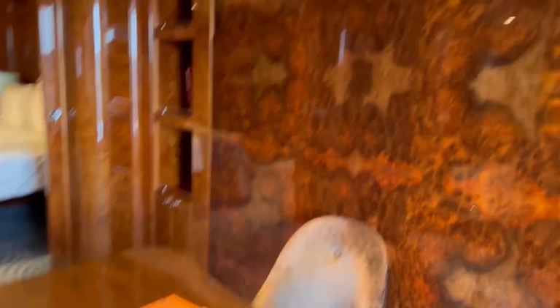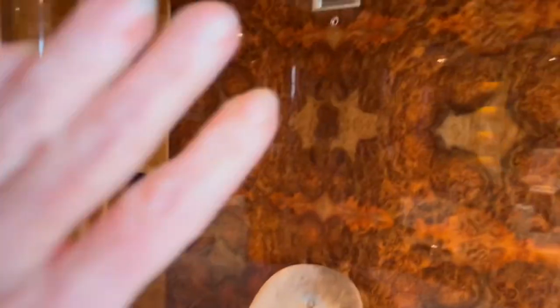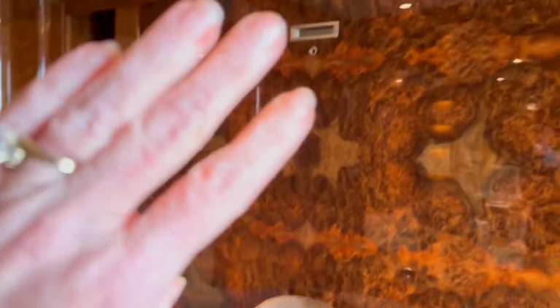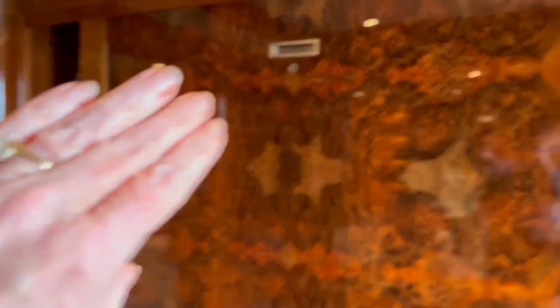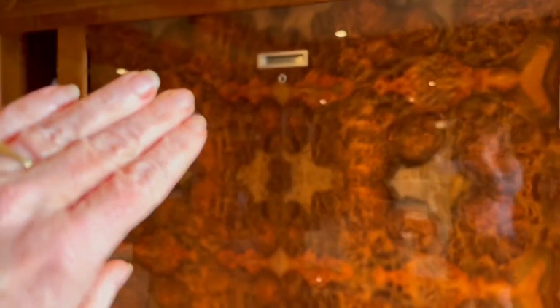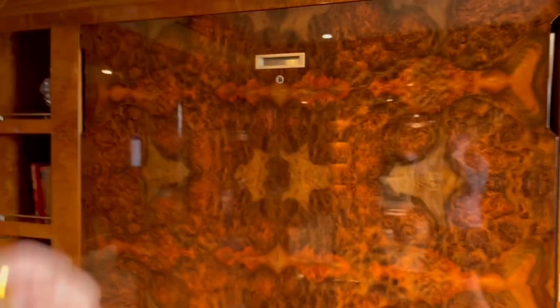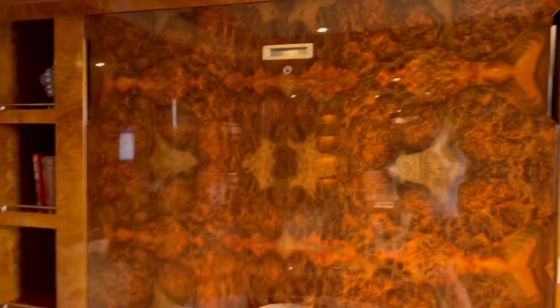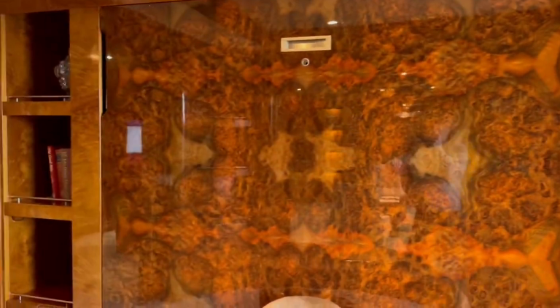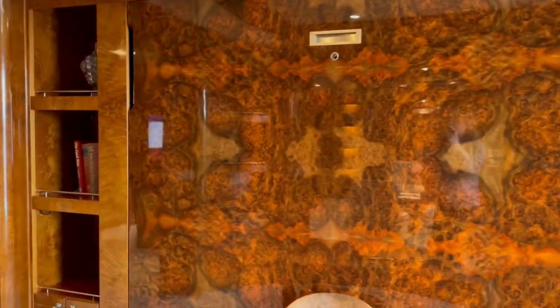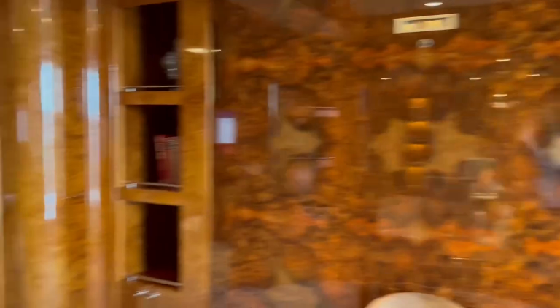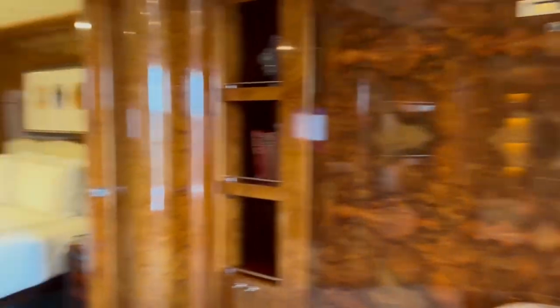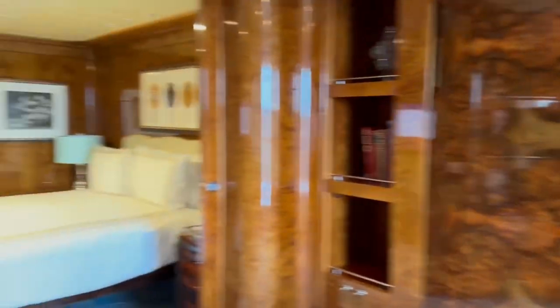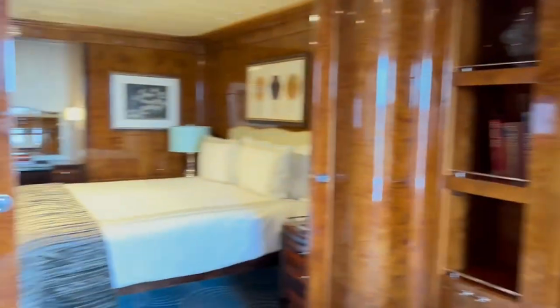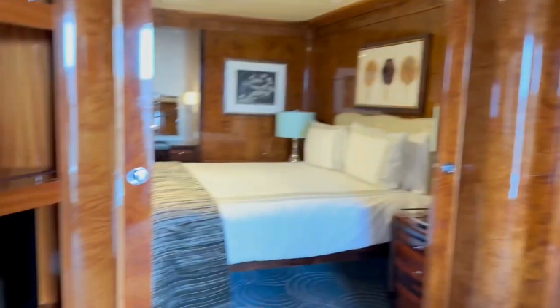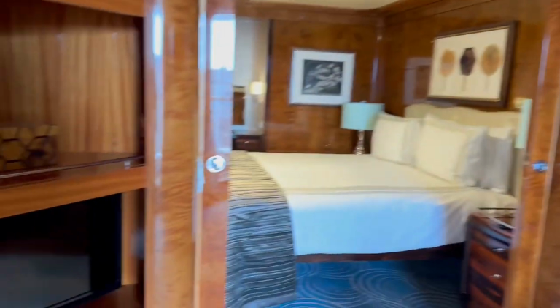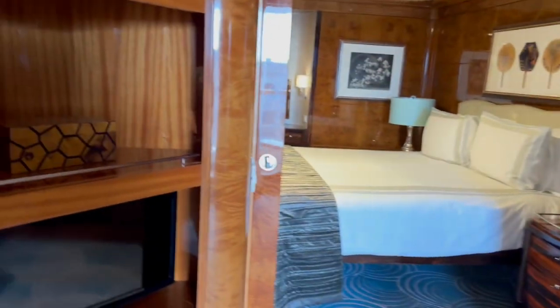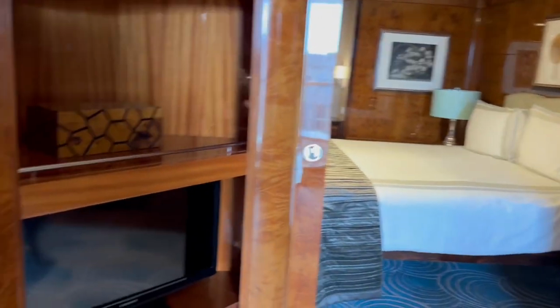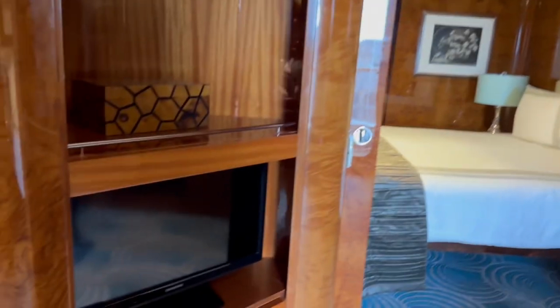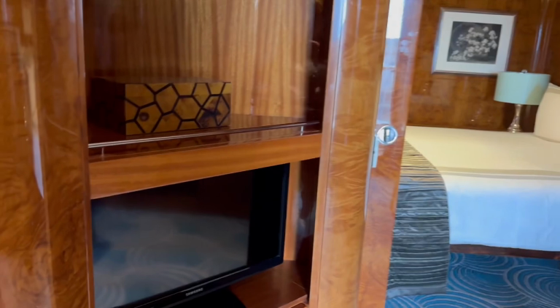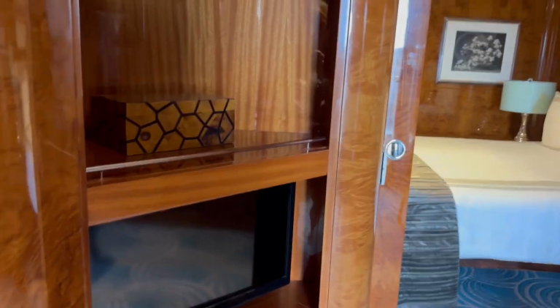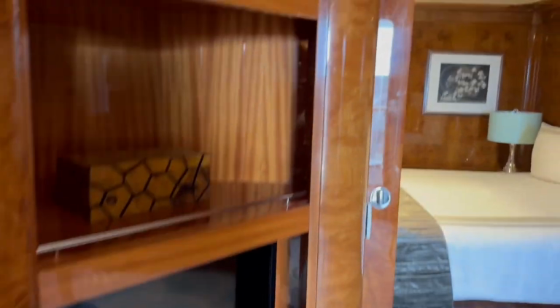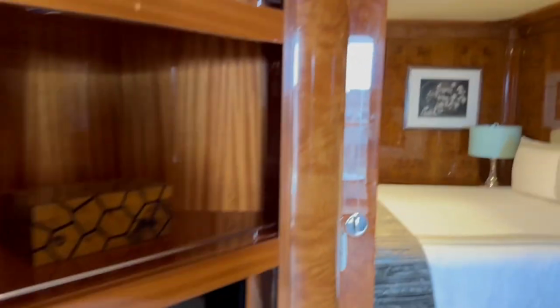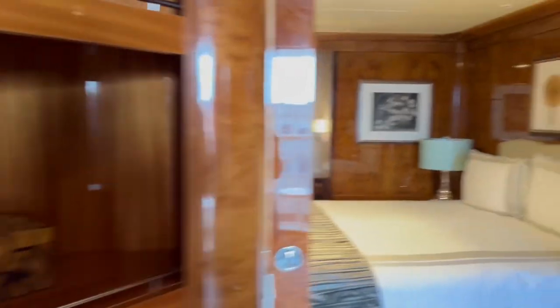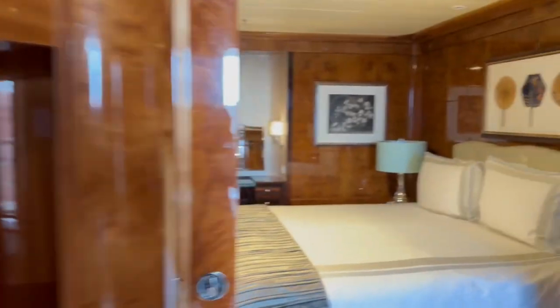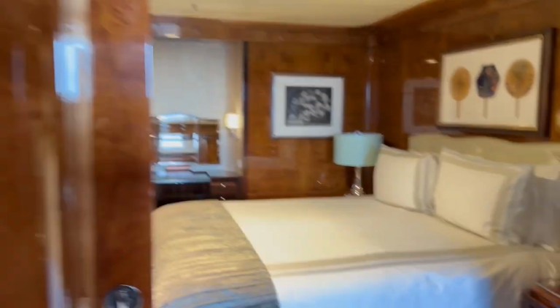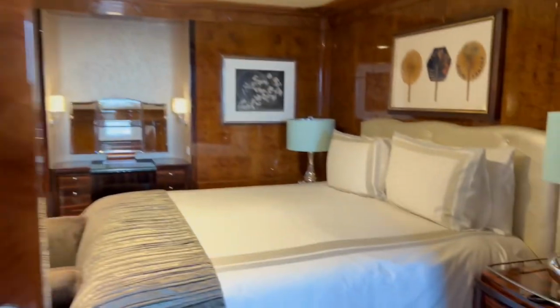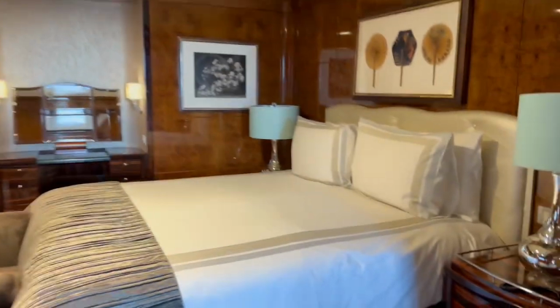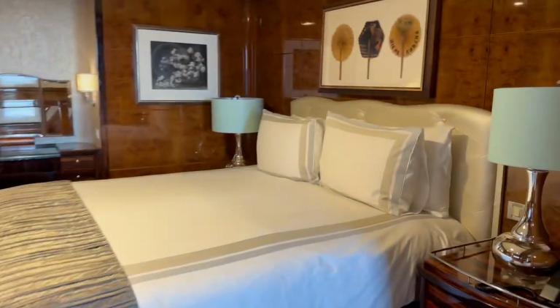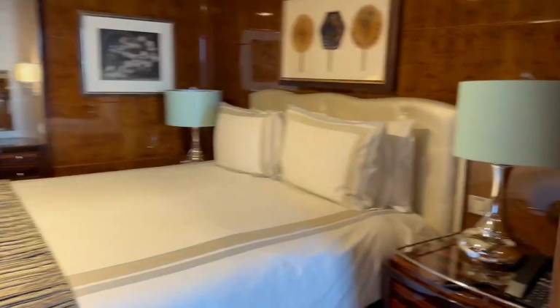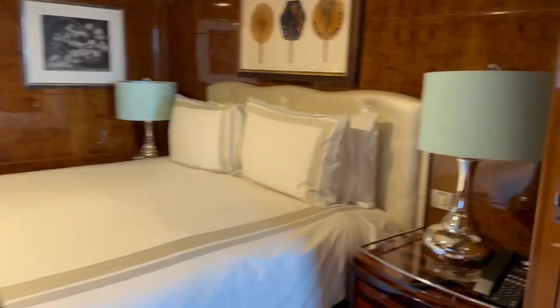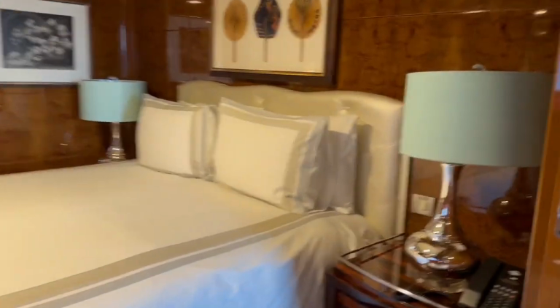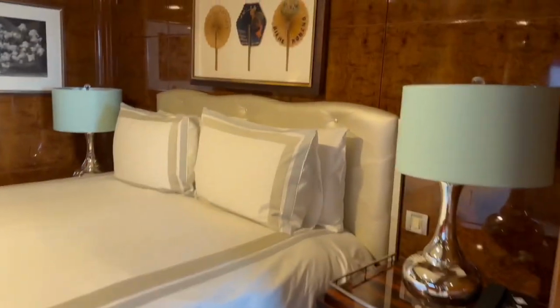There is a pull-down bed right there, which is great. There's another television there as well. Here's the primary room.